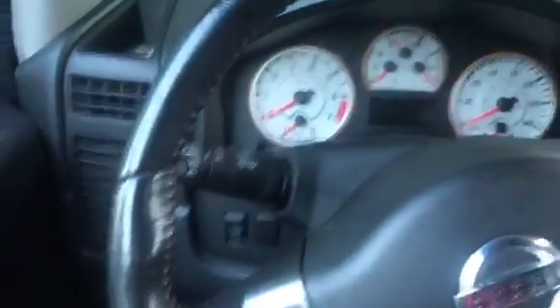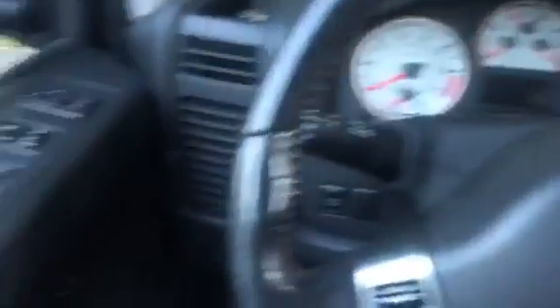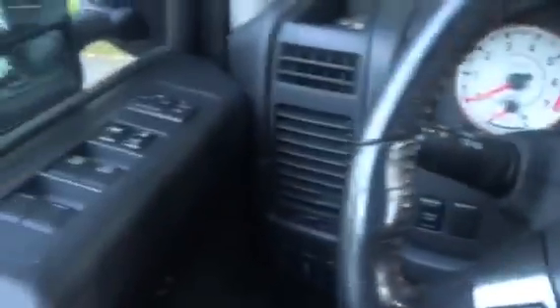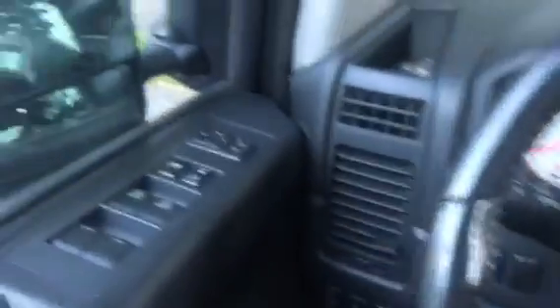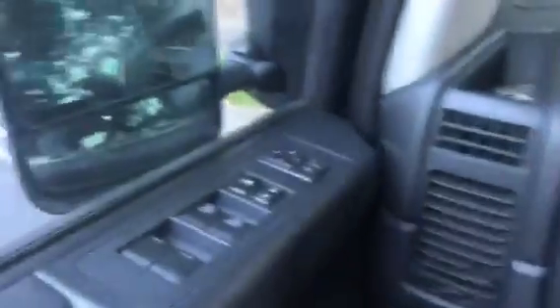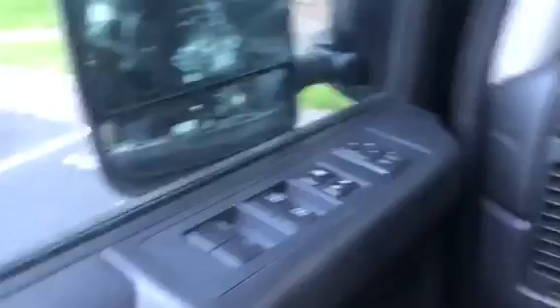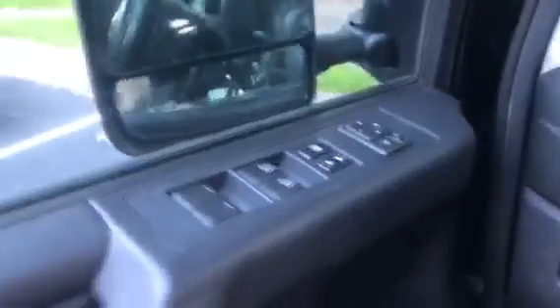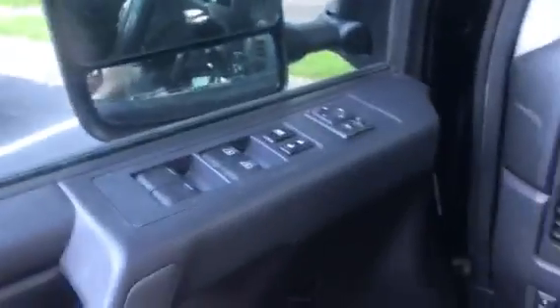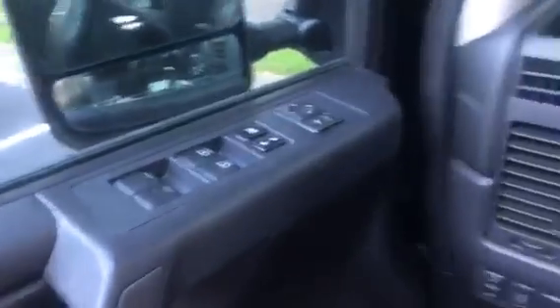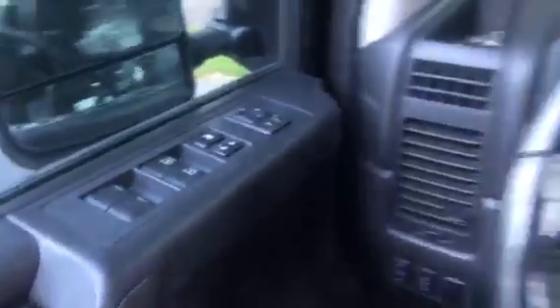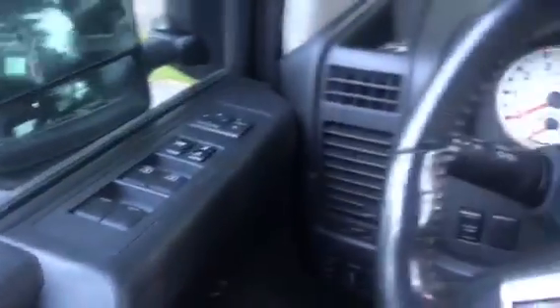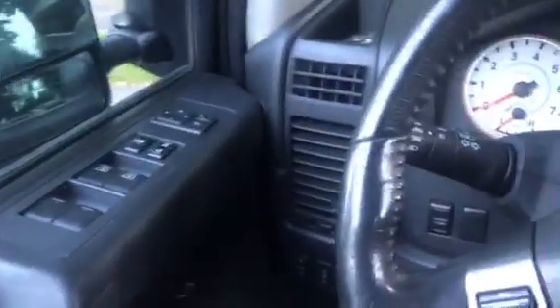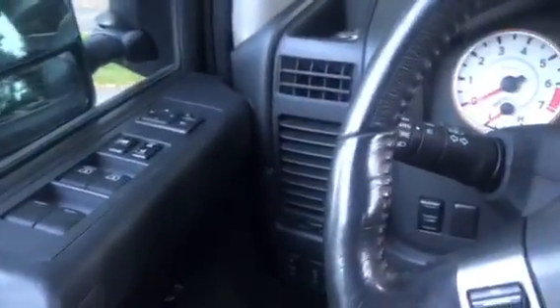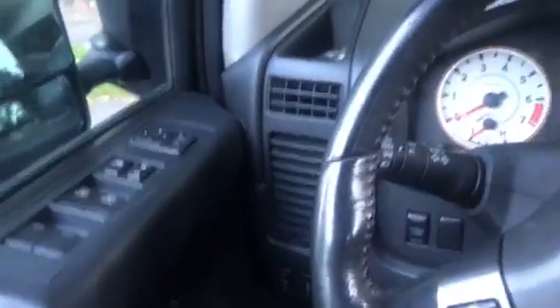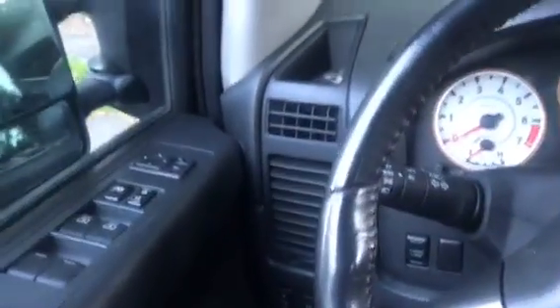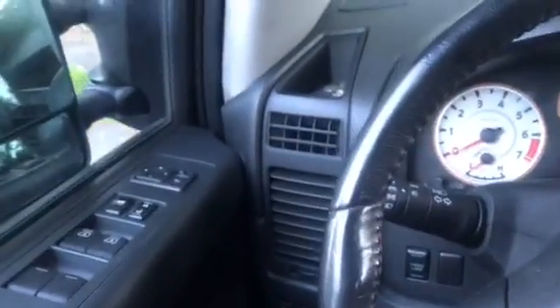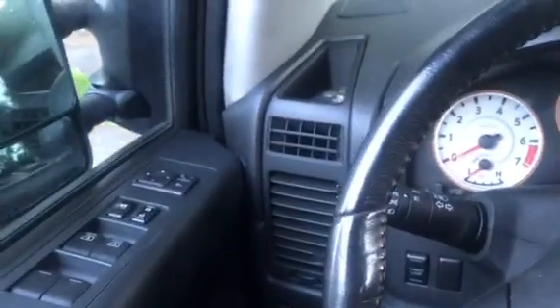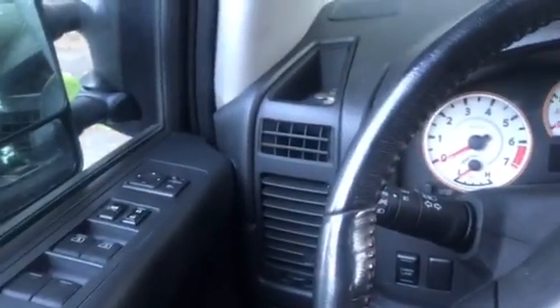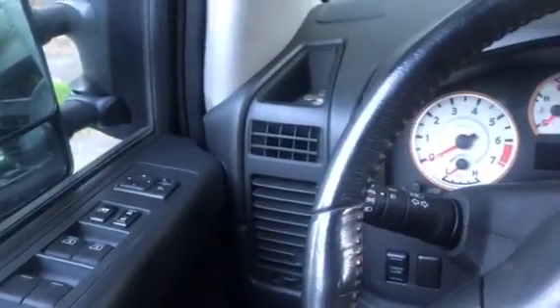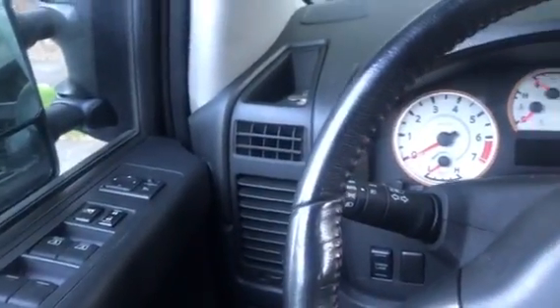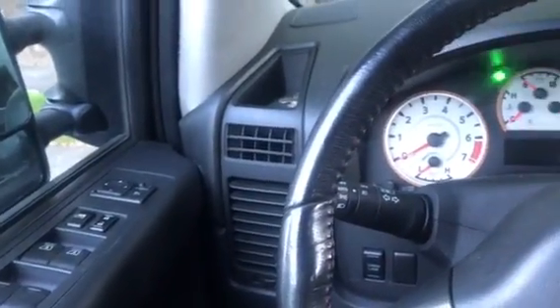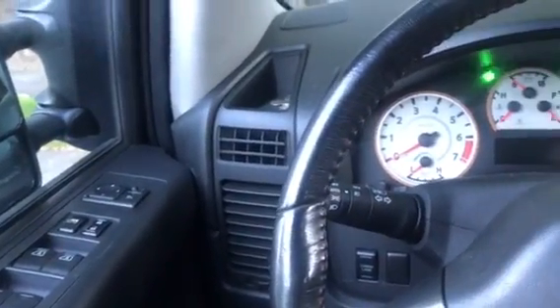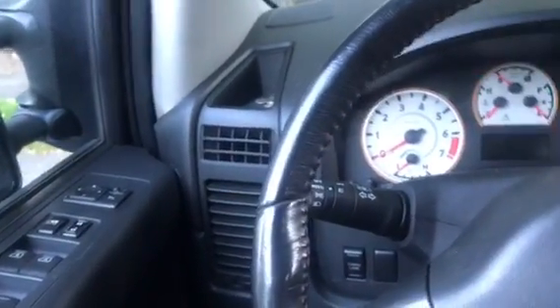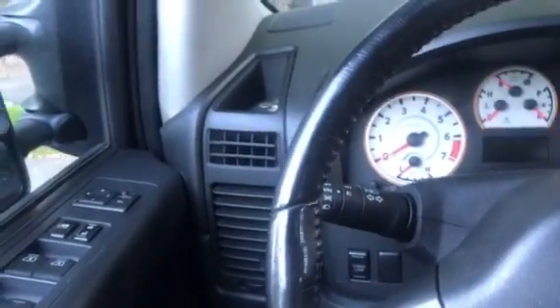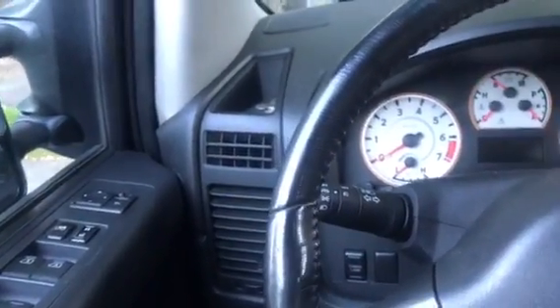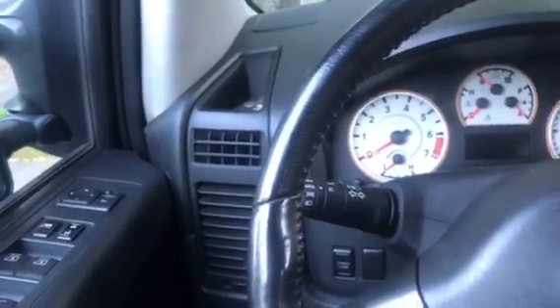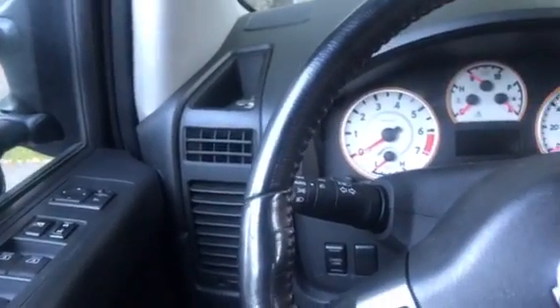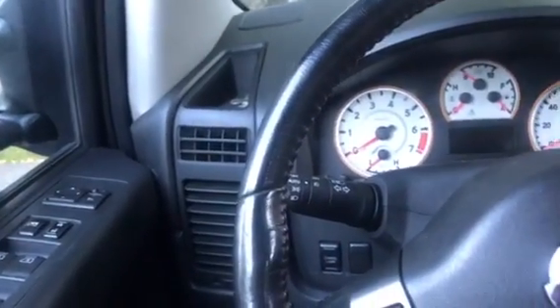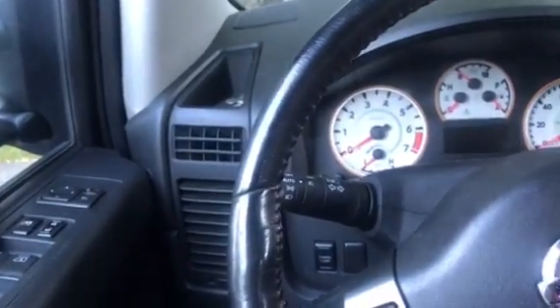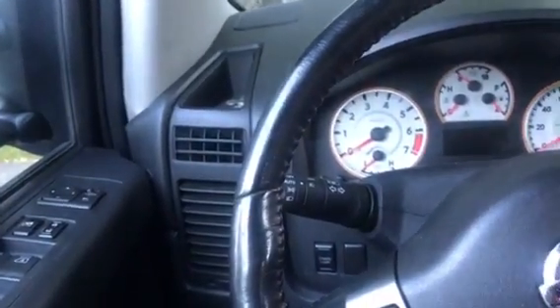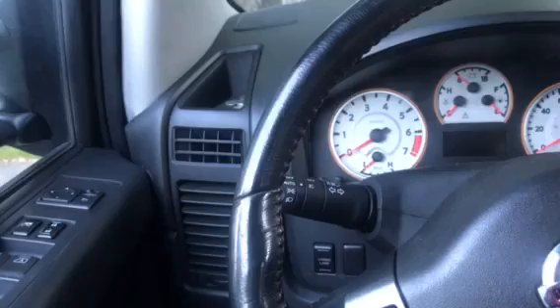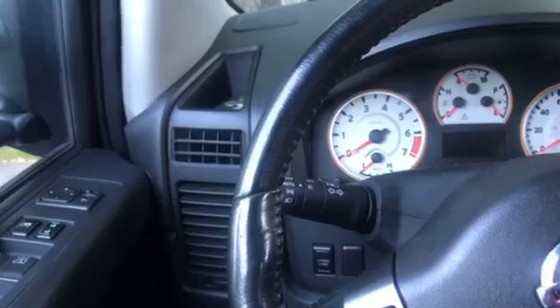Open the door first, then close it. Okay, we unlock it.